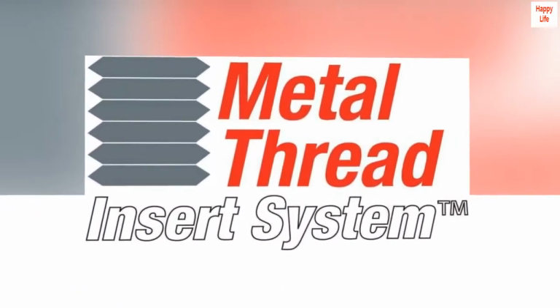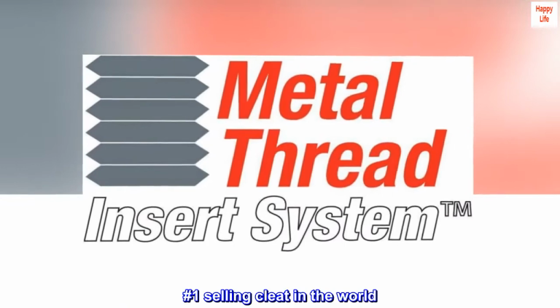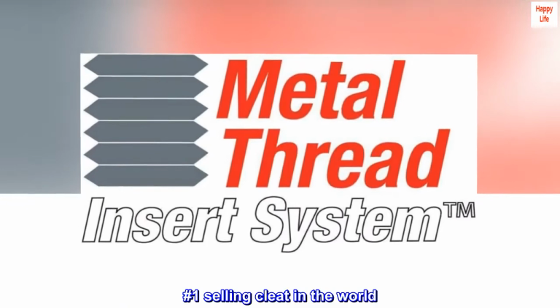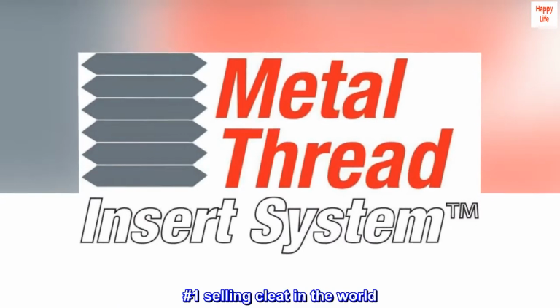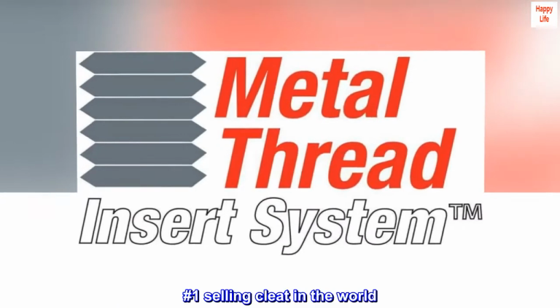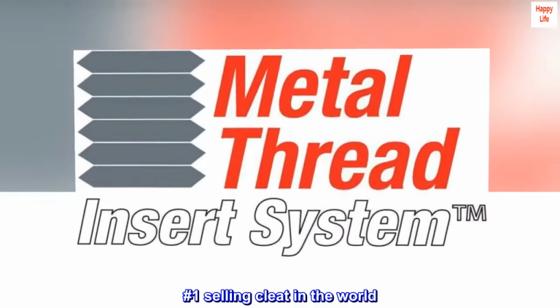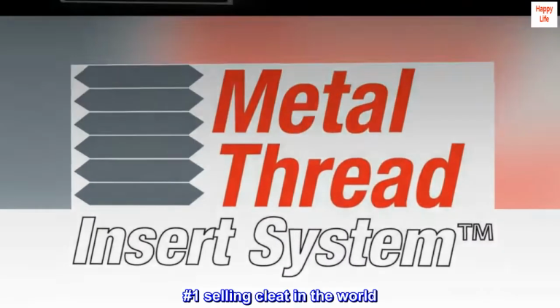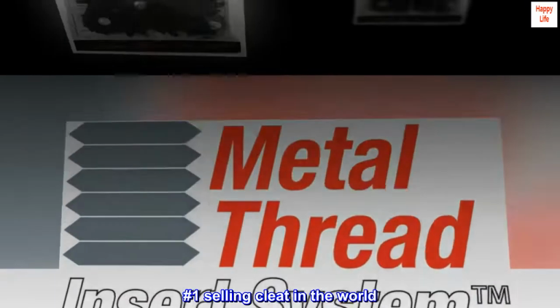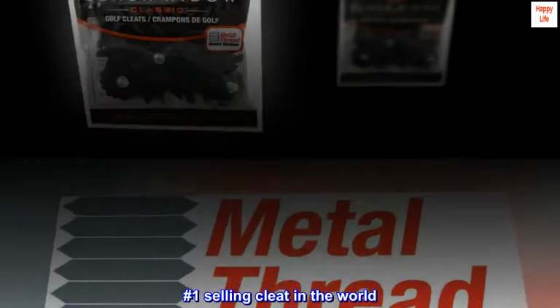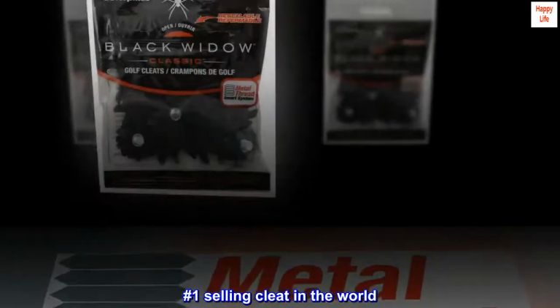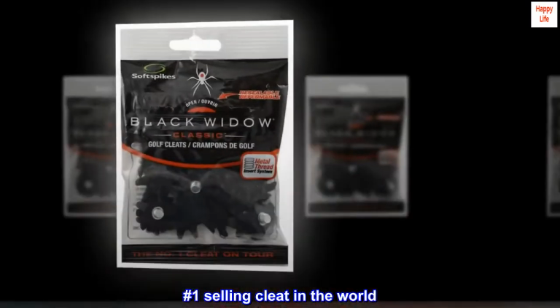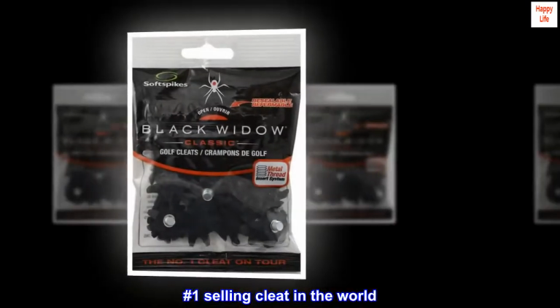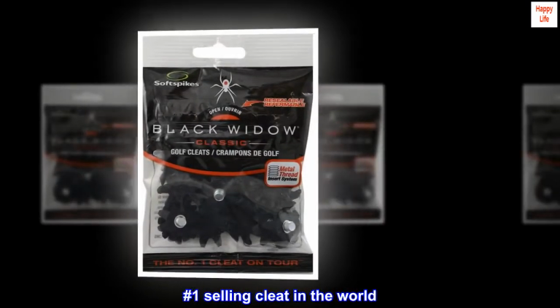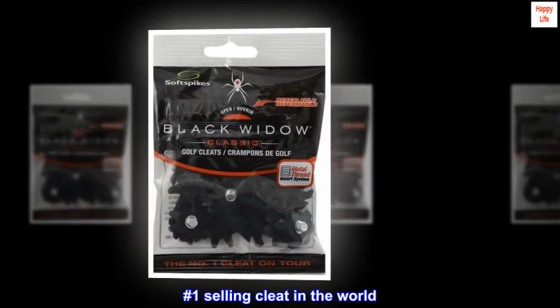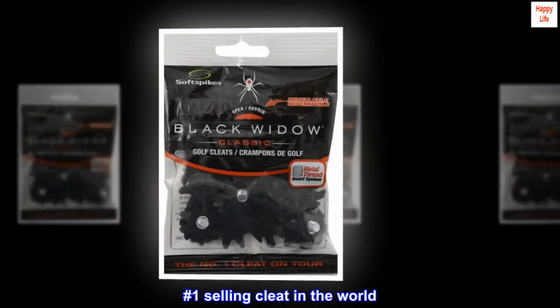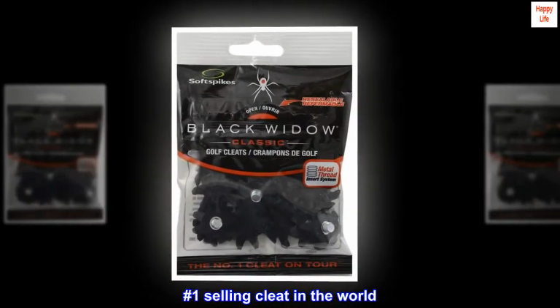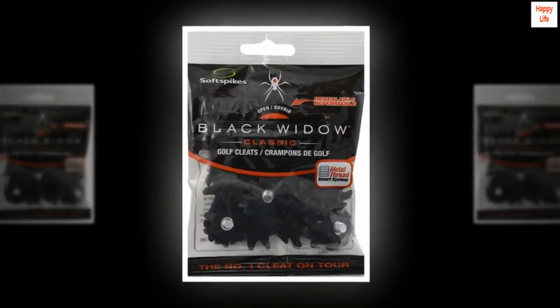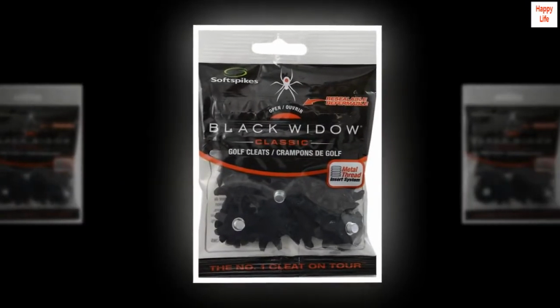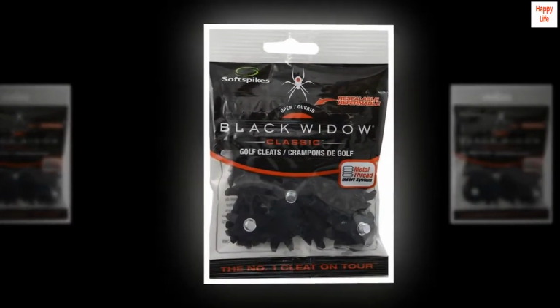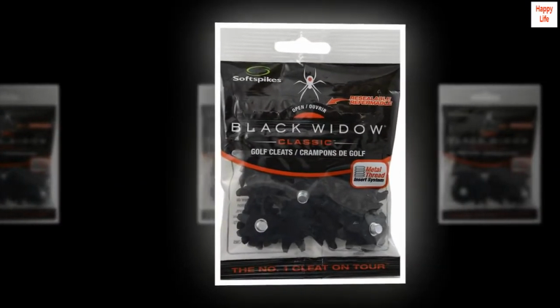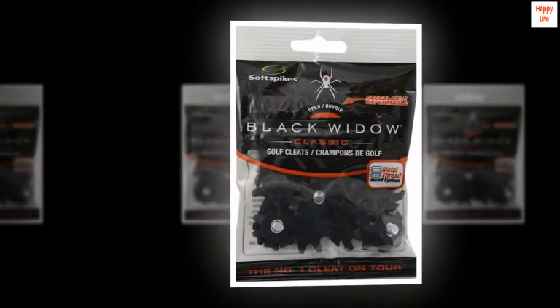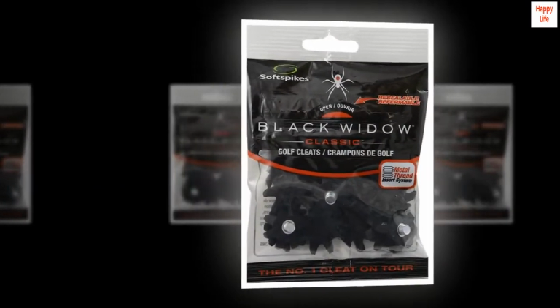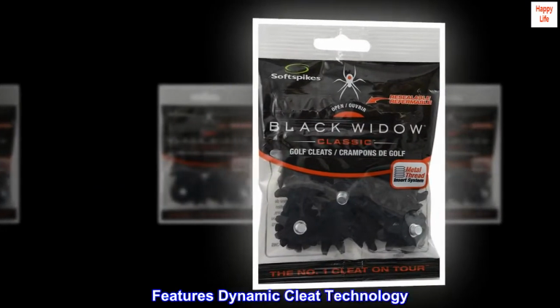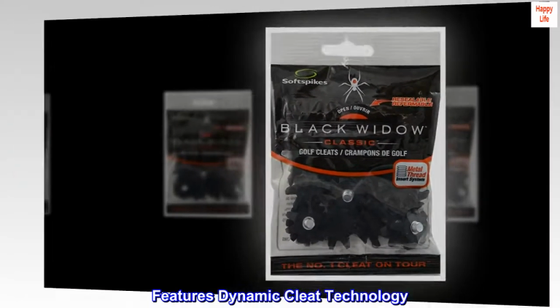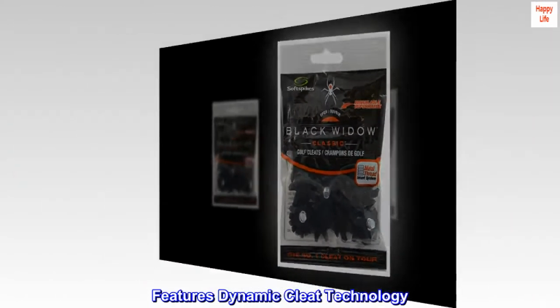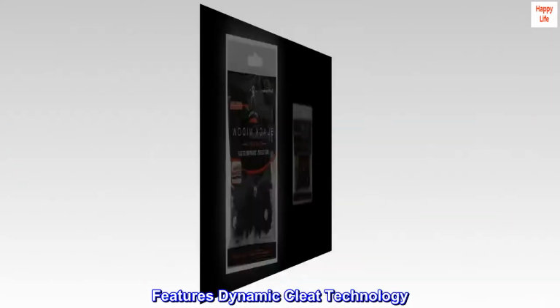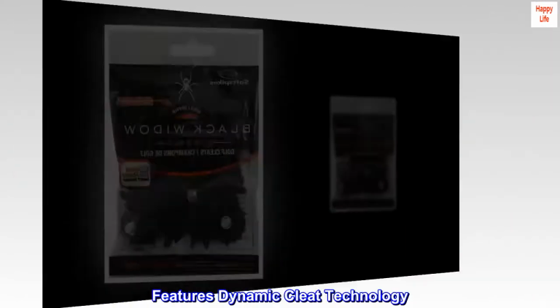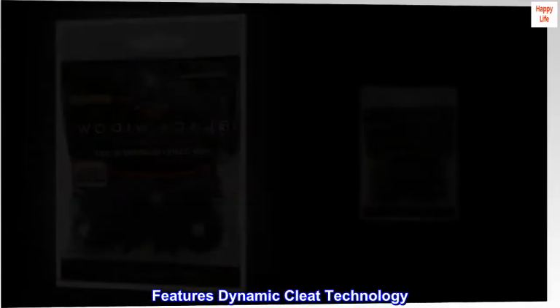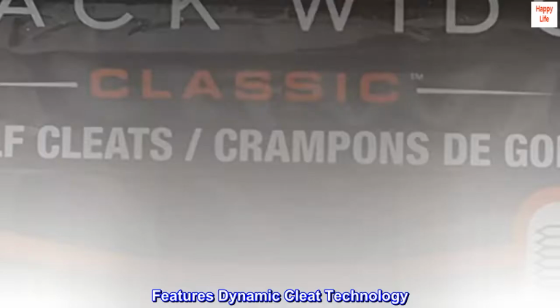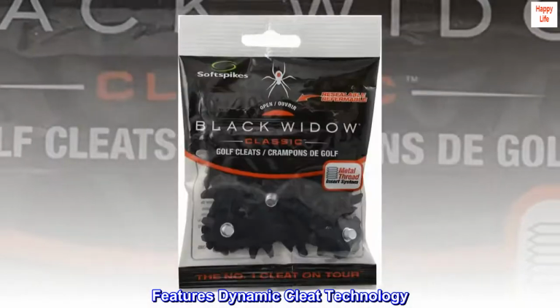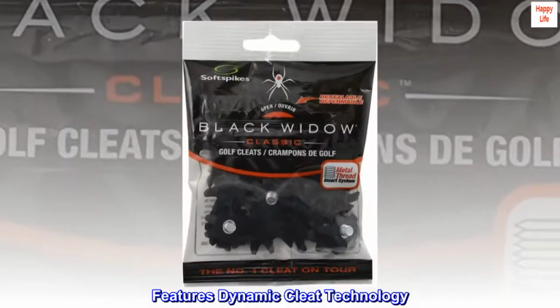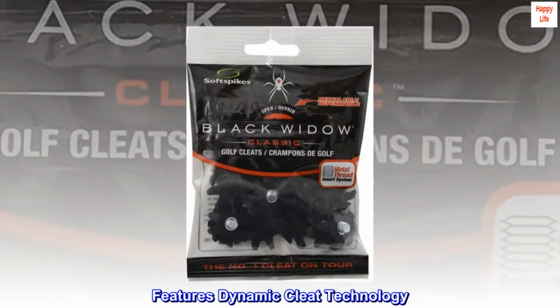Number one selling cleat in the world. Features dynamic cleat technology.